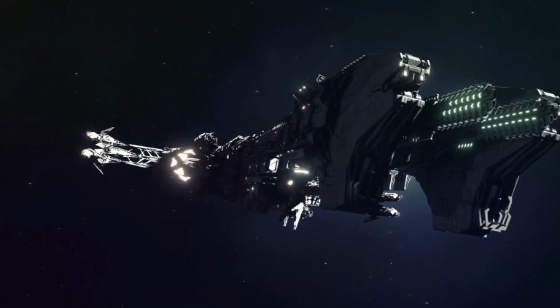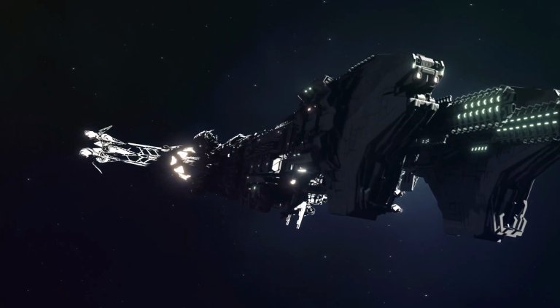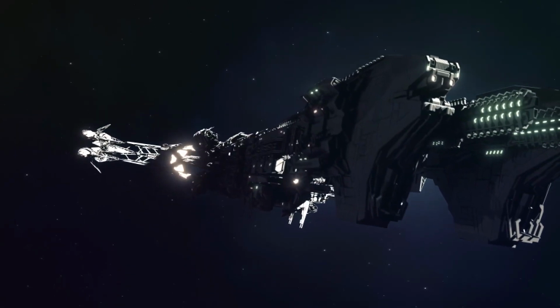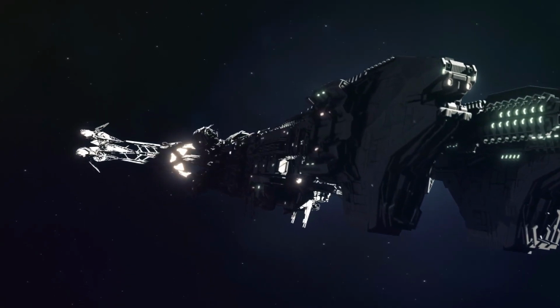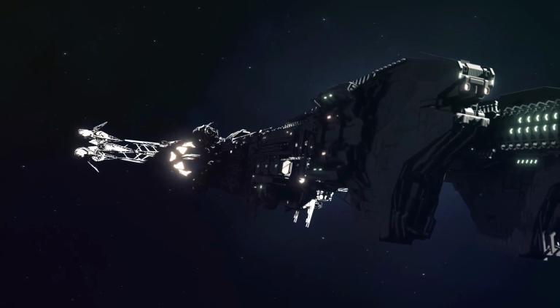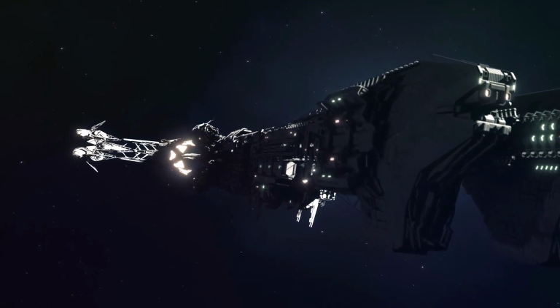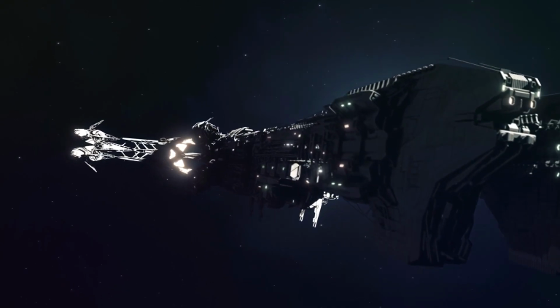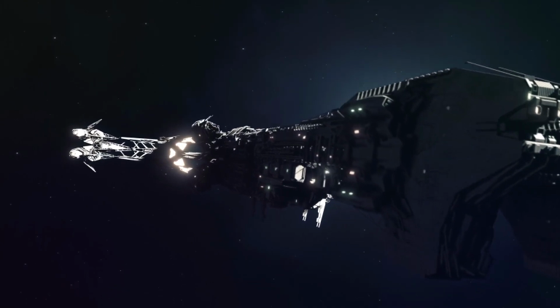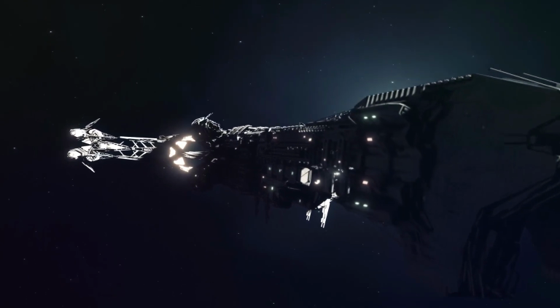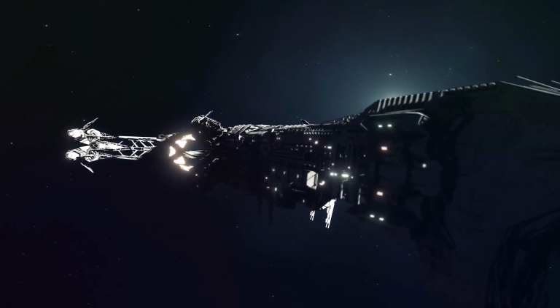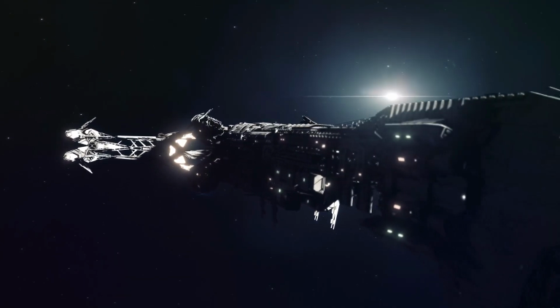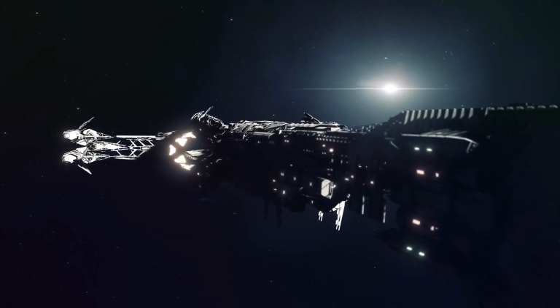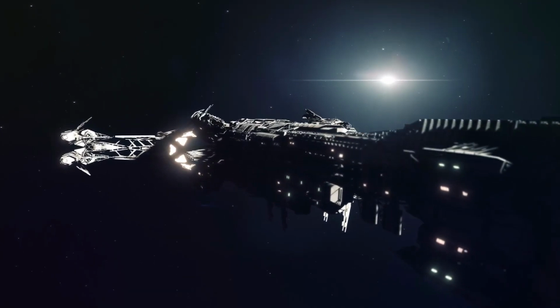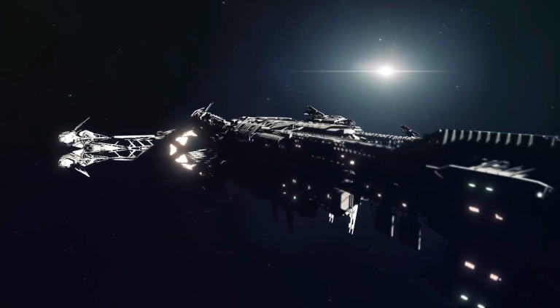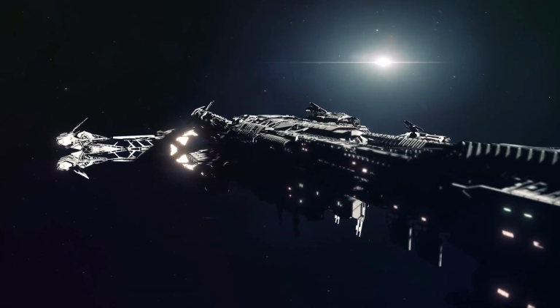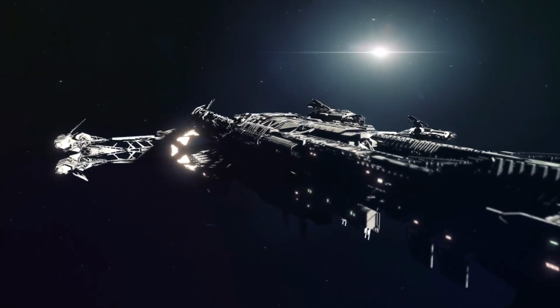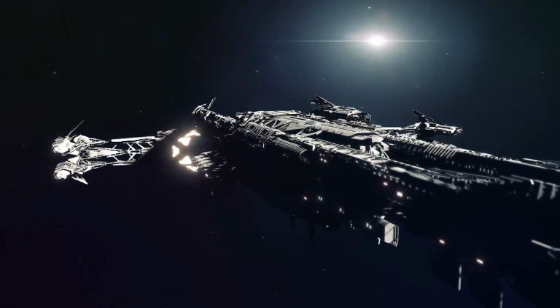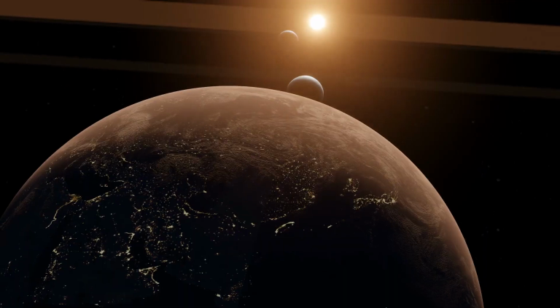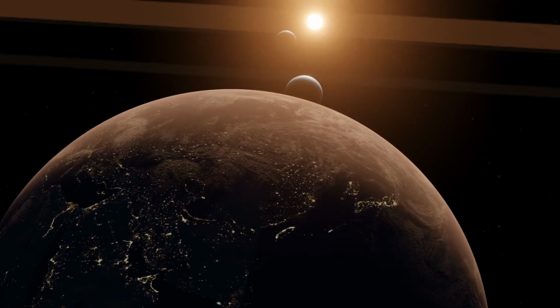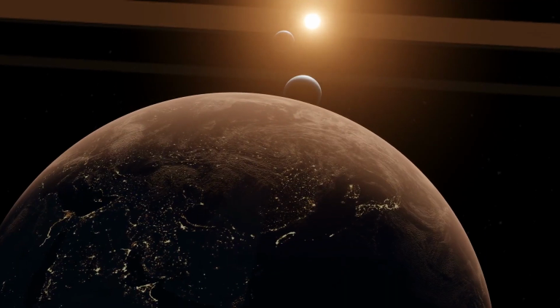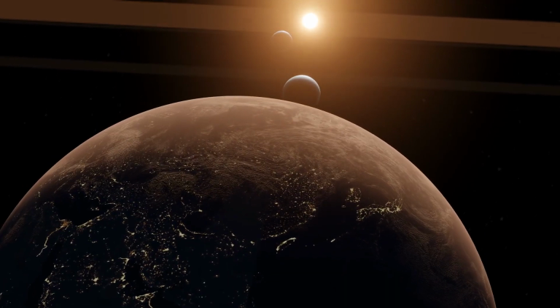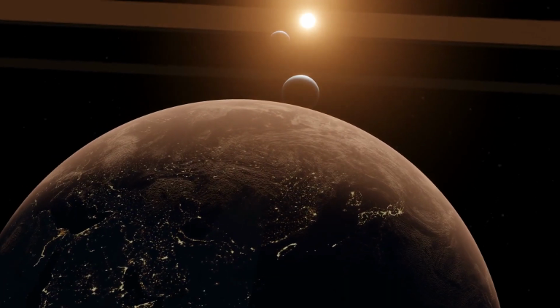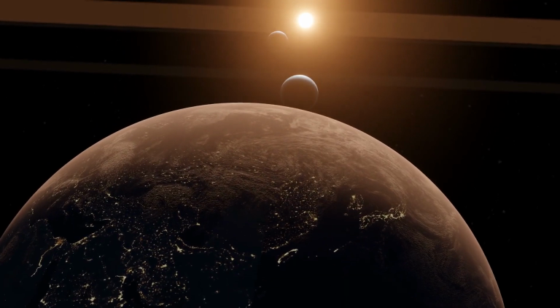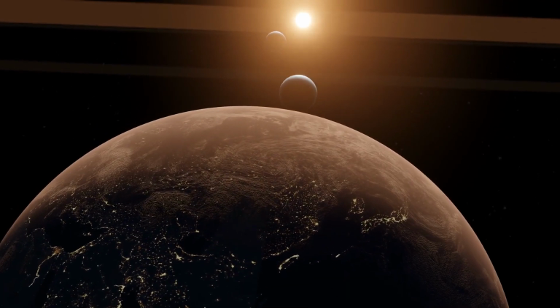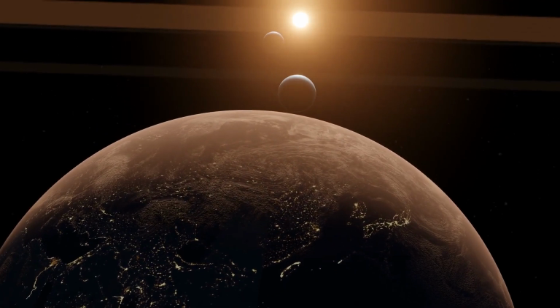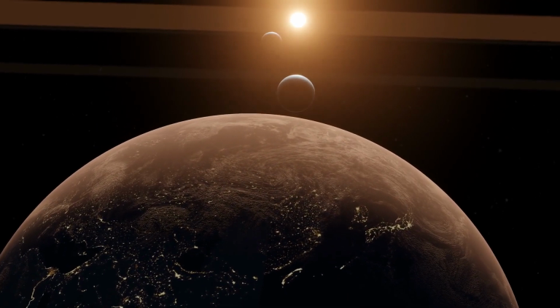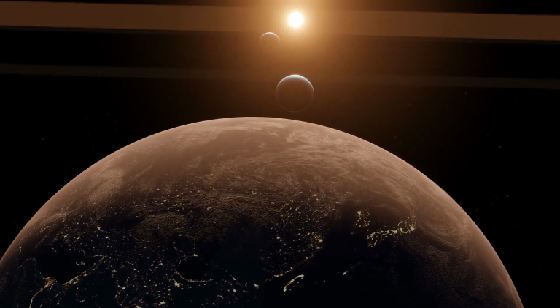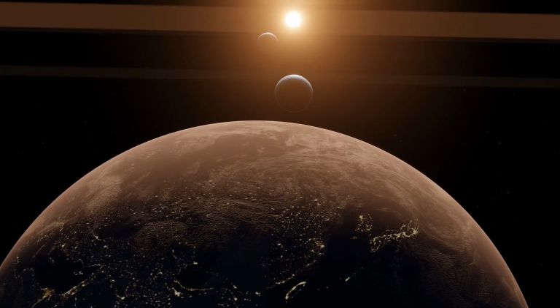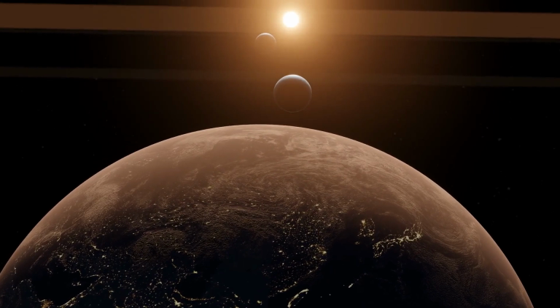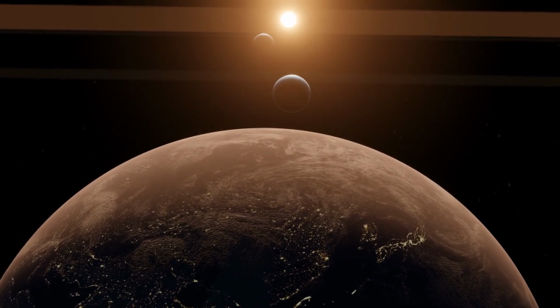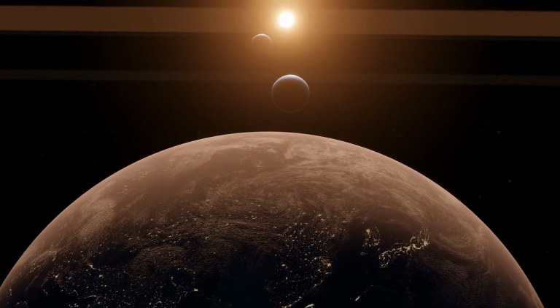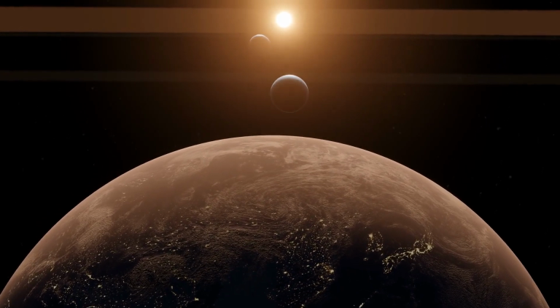What are your thoughts on the possibility of life on Kepler-62f? Drop your comments down below and let's get the conversation started.